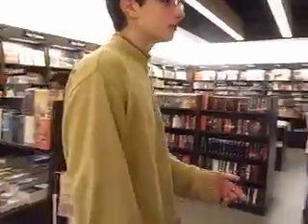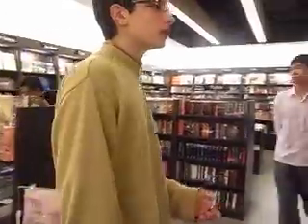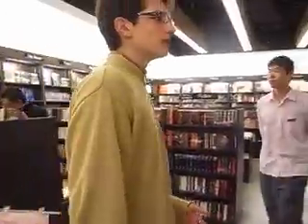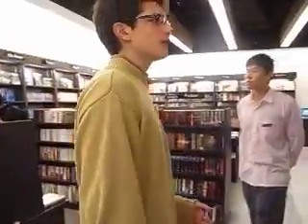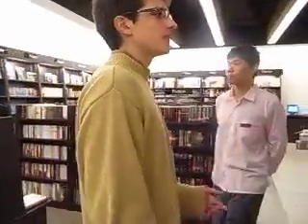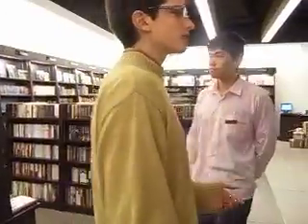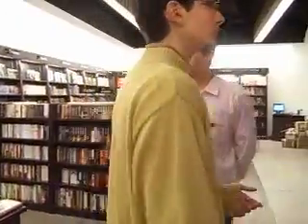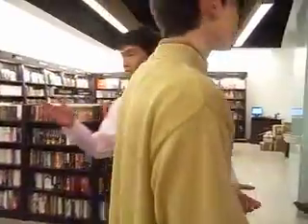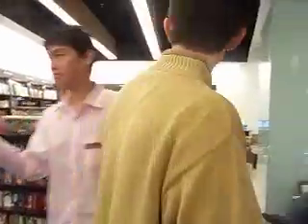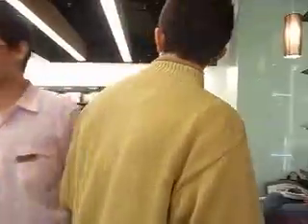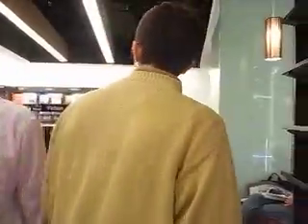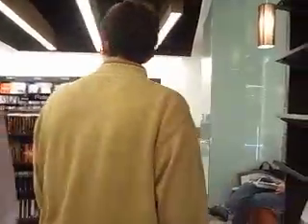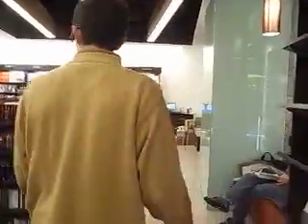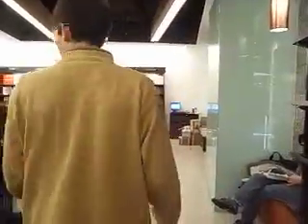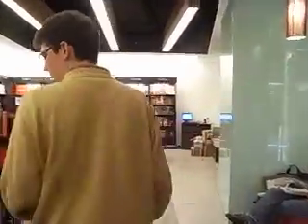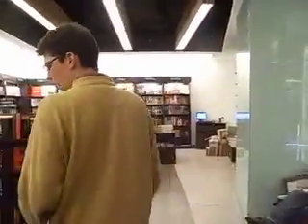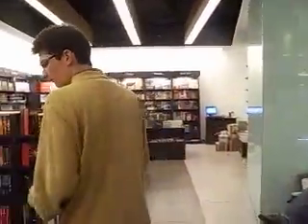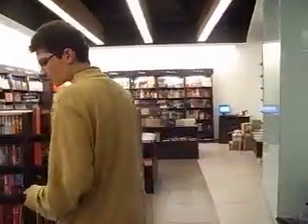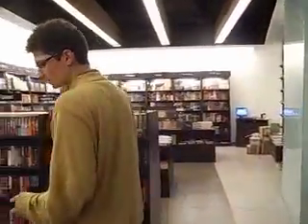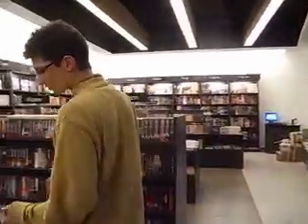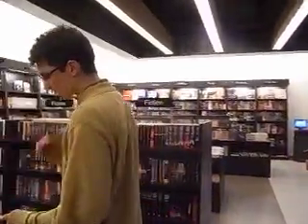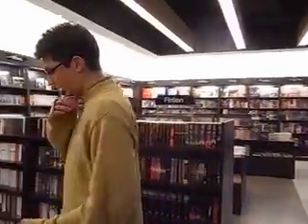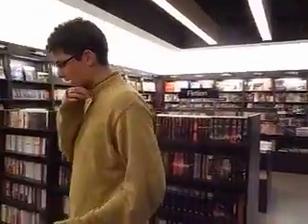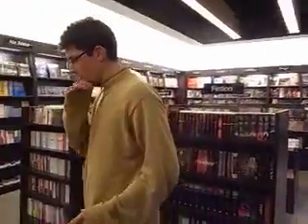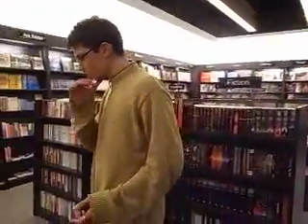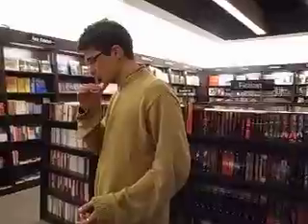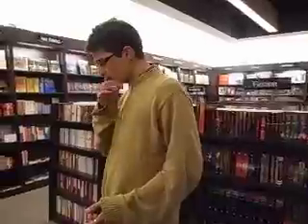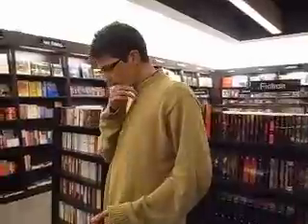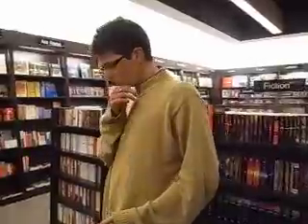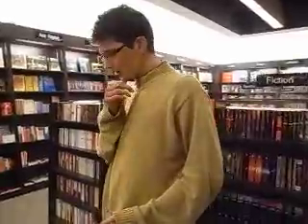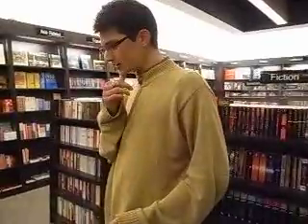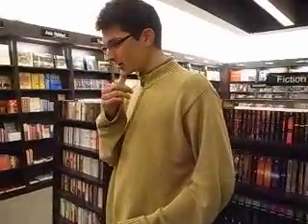There's a lot of history books here. It's just like any other books that you find in the United States.